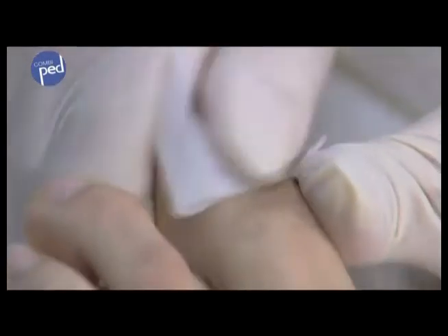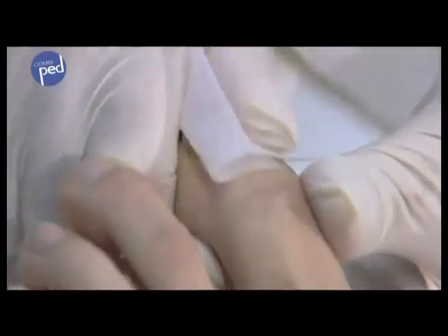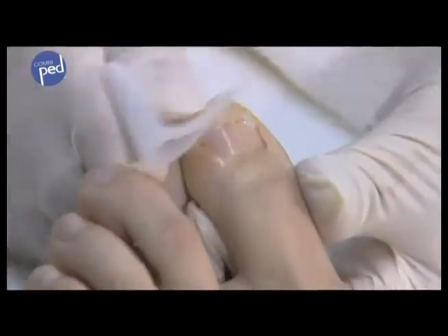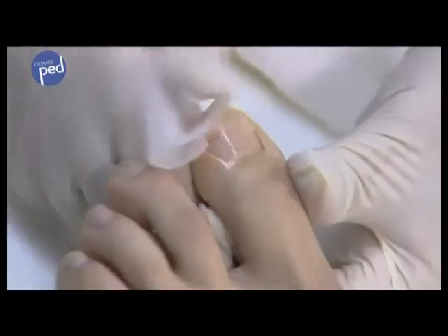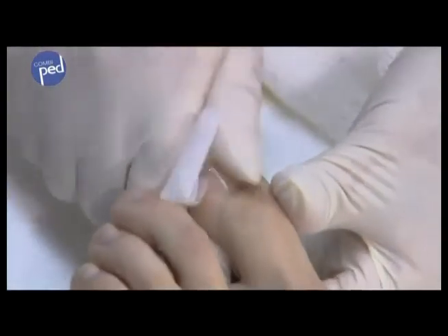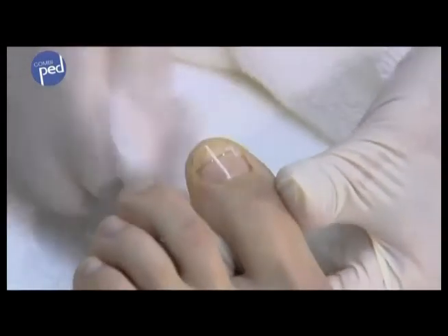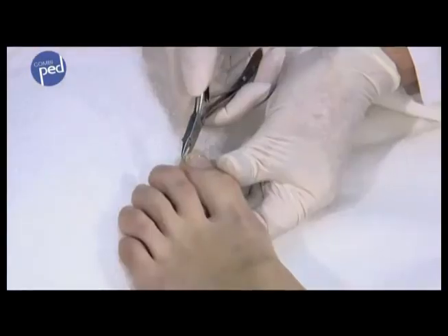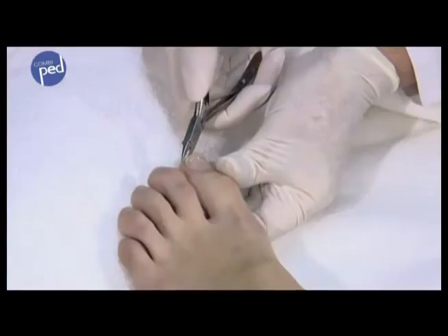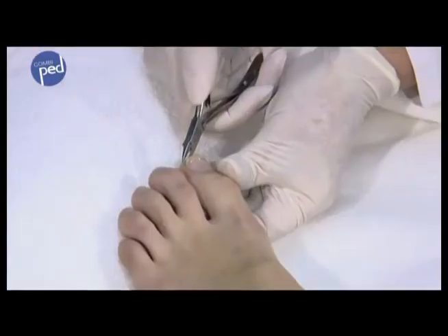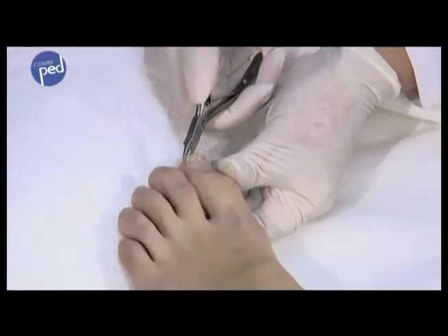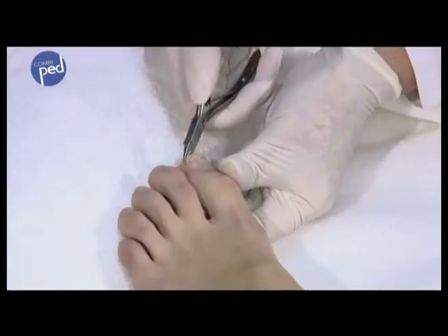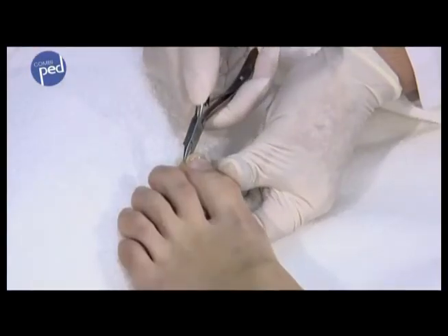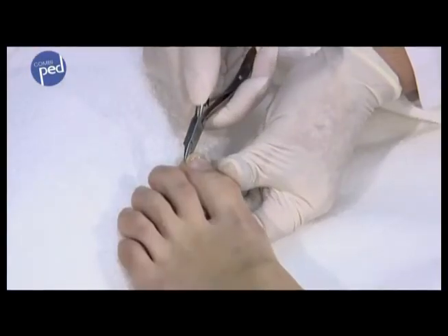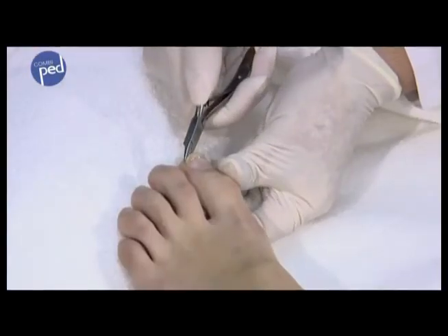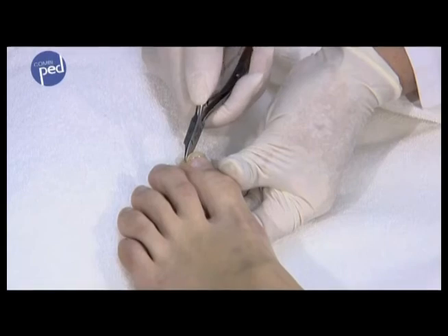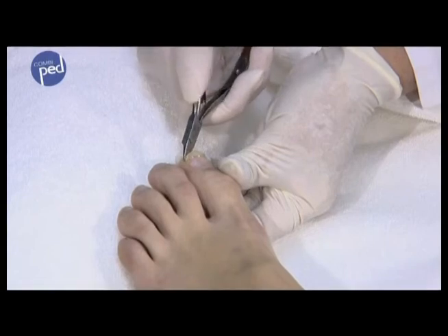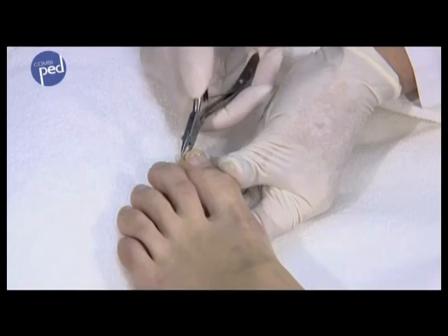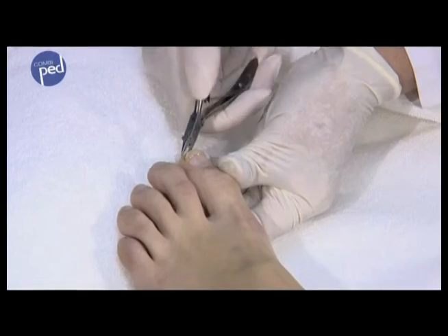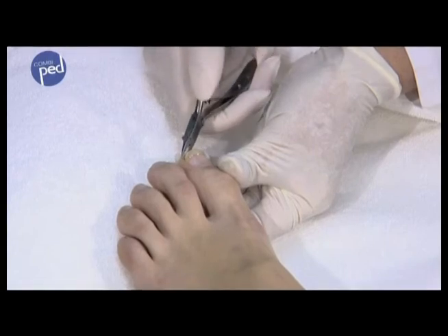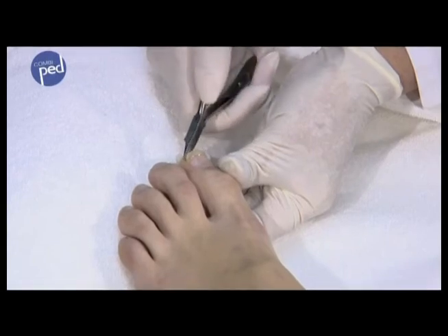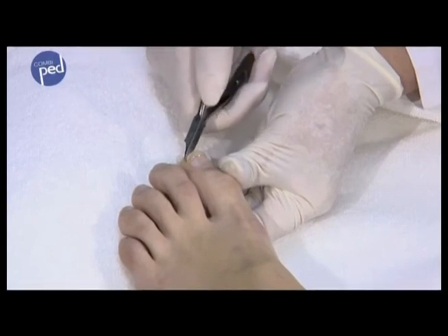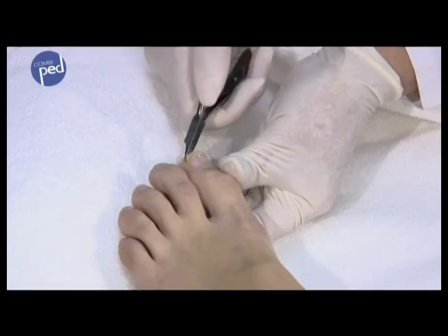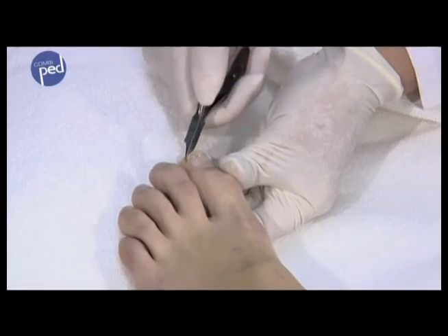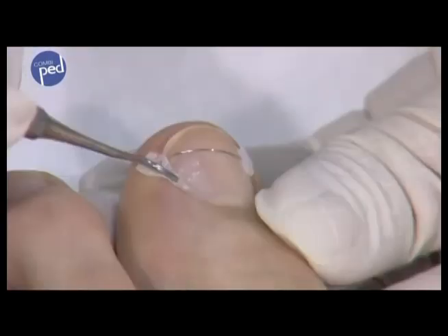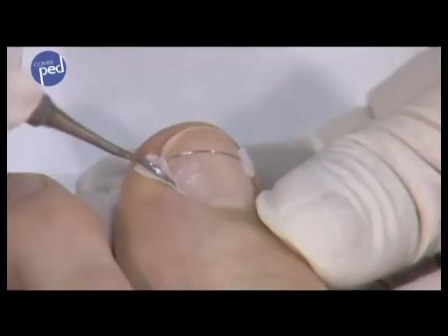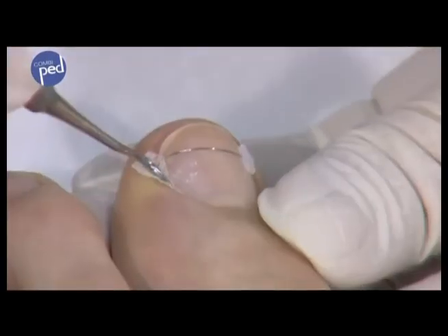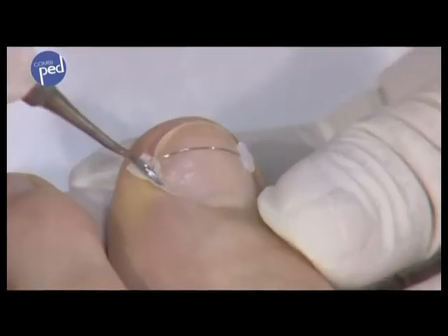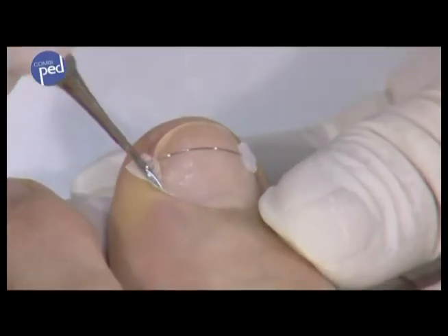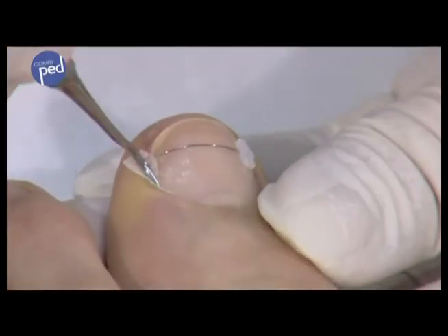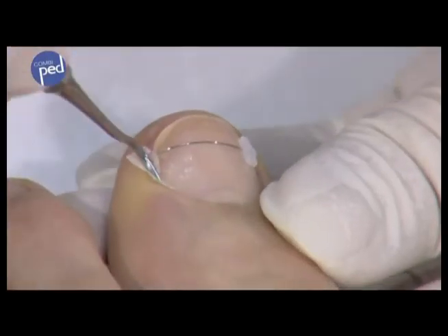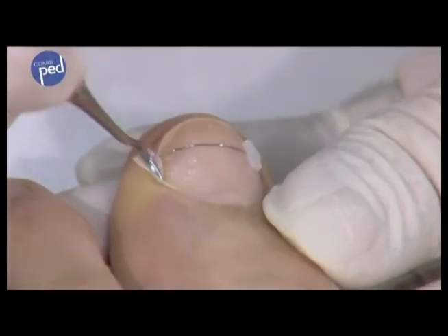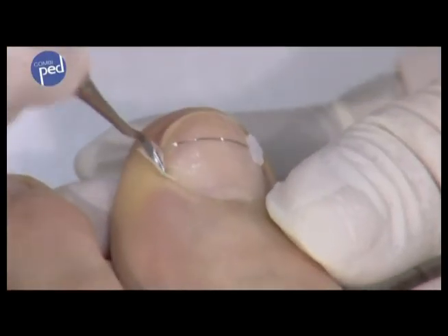Depending on the requirement, nail edges are removed and the nail crease is then plugged or treated as one would treat a wound.